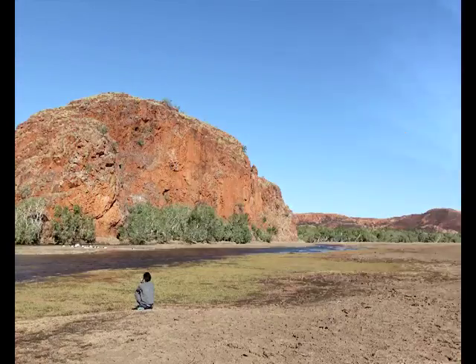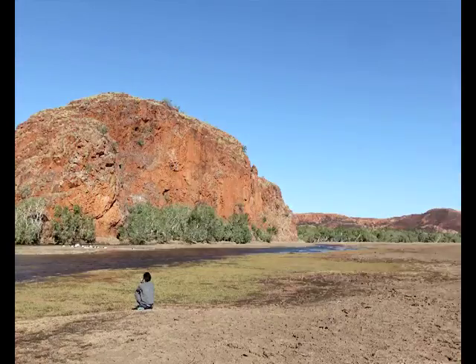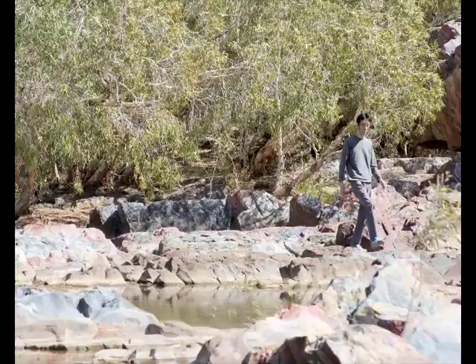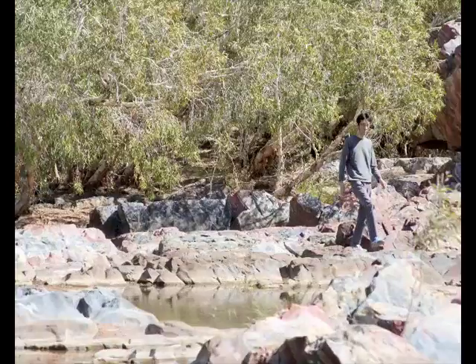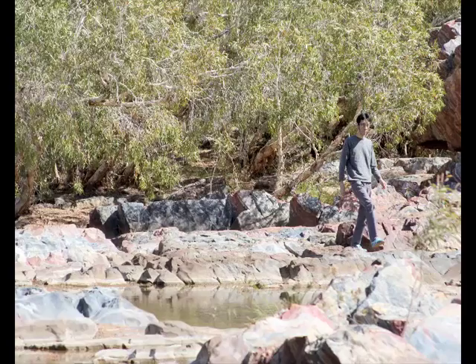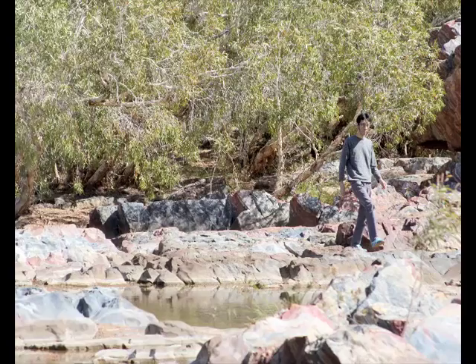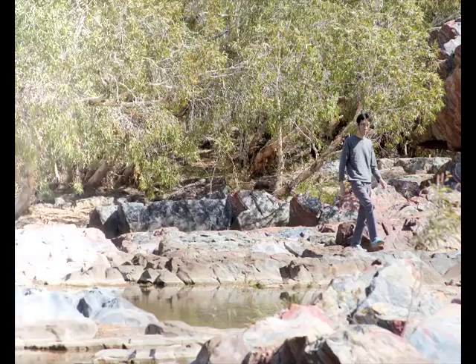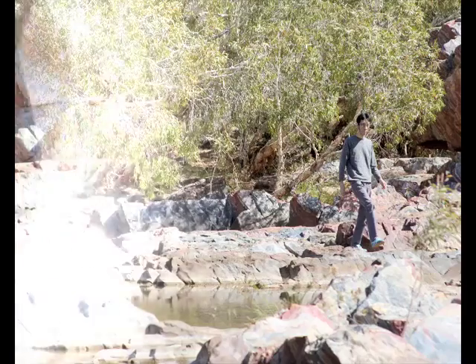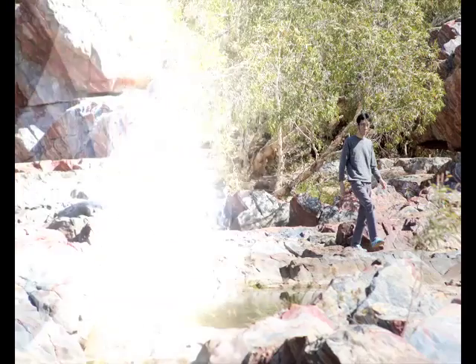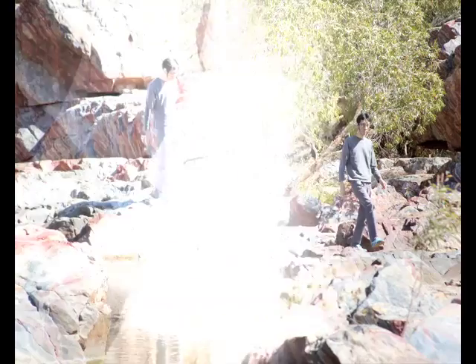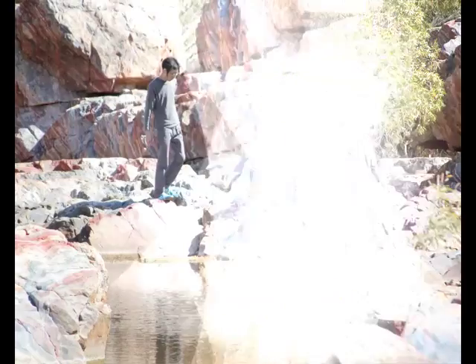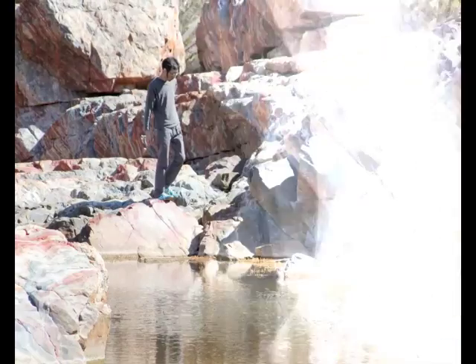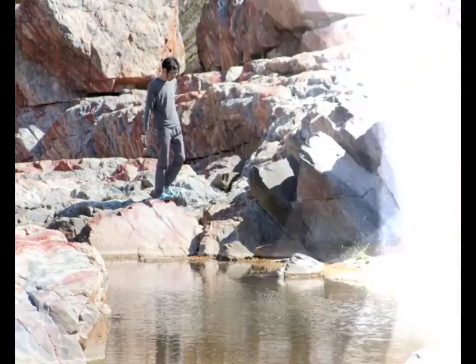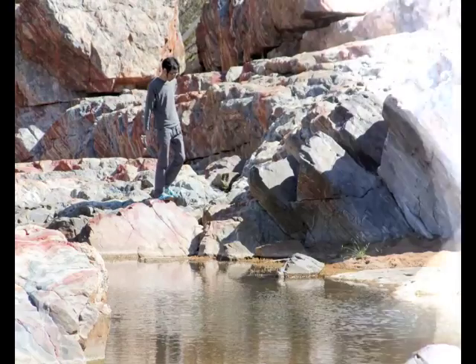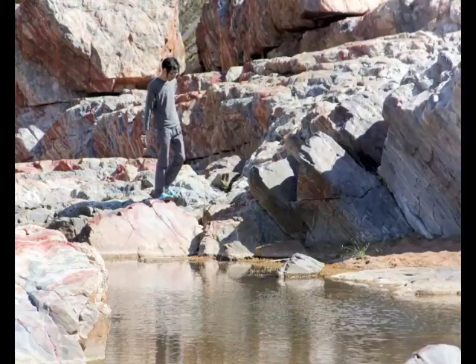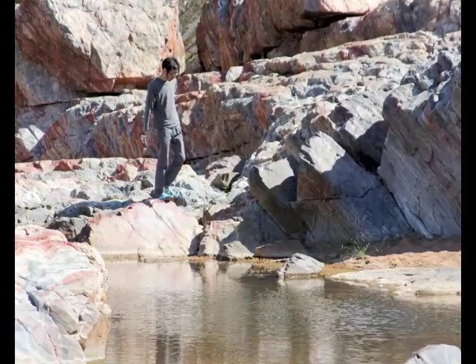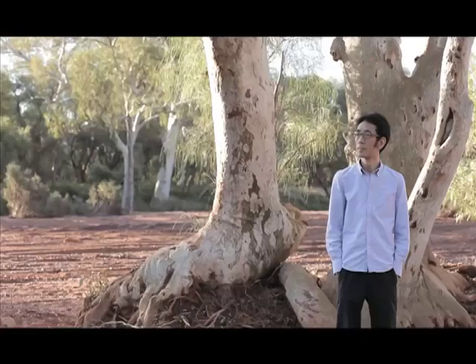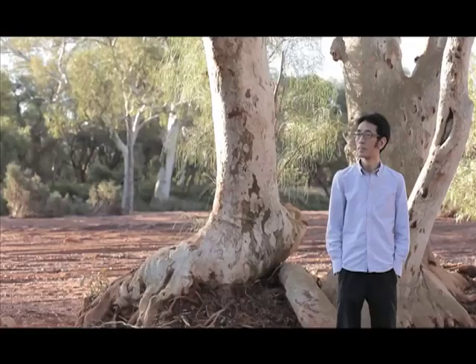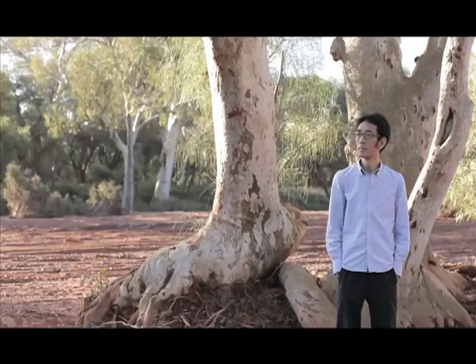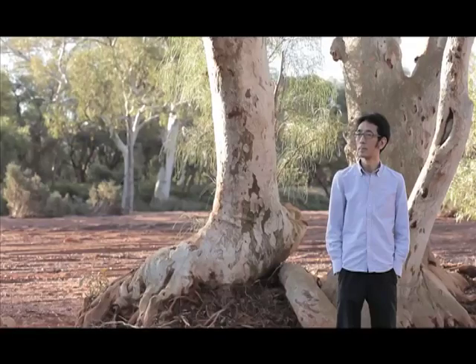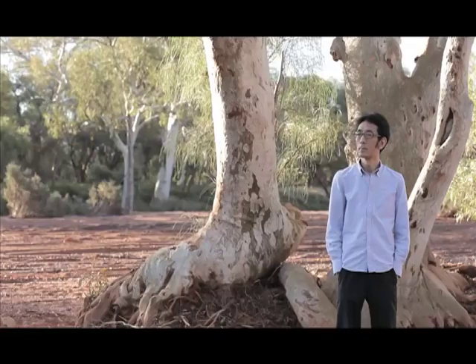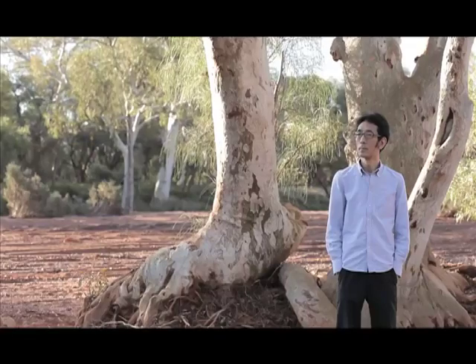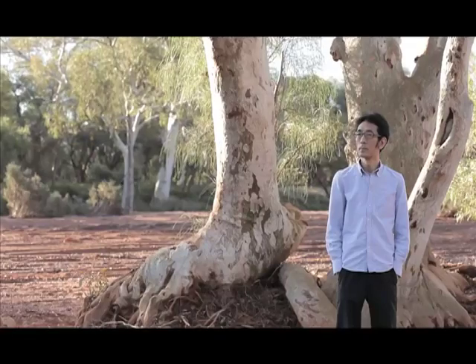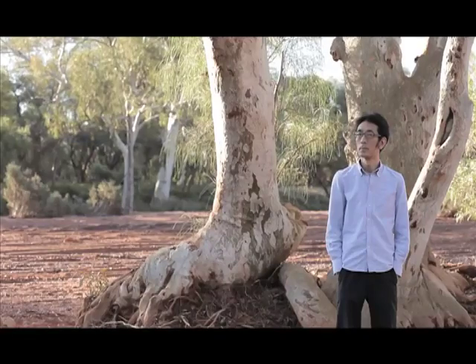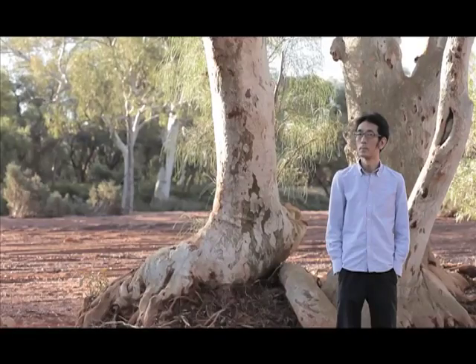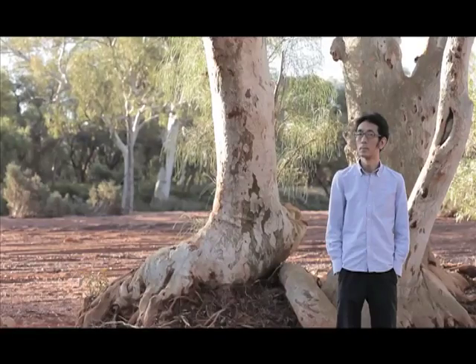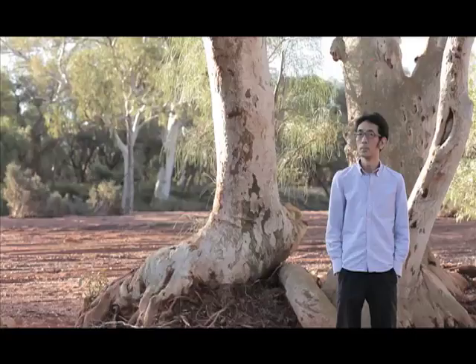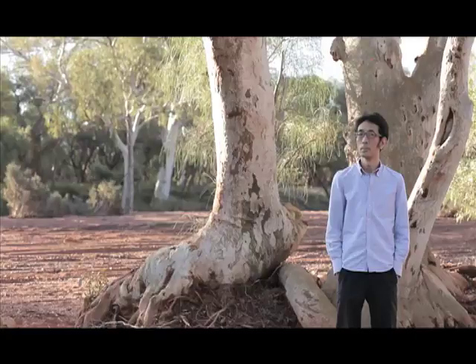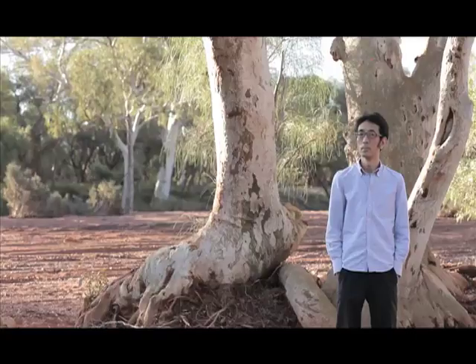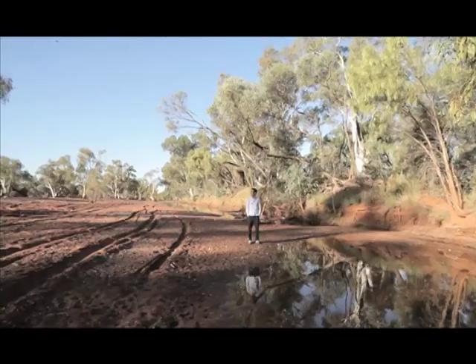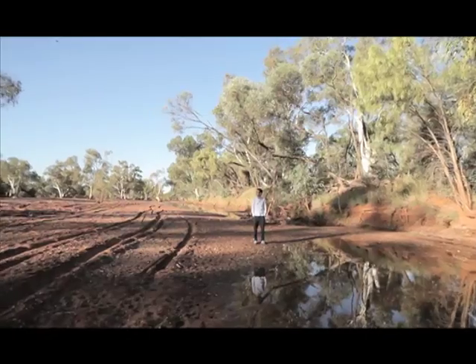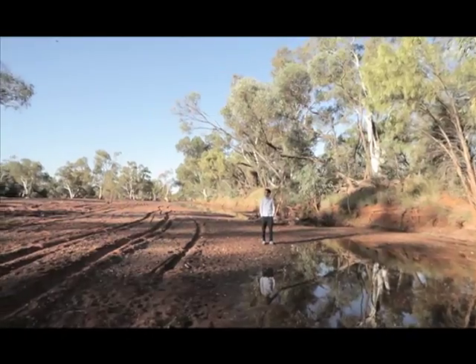I'm in the dry season, but I can imagine the wet season — the water level is coming up.